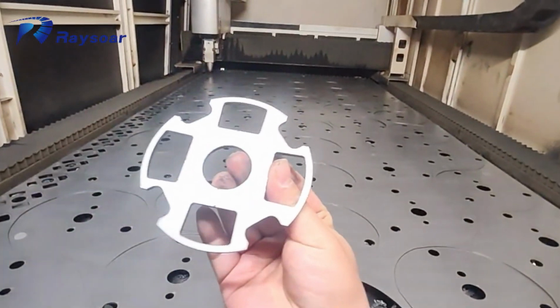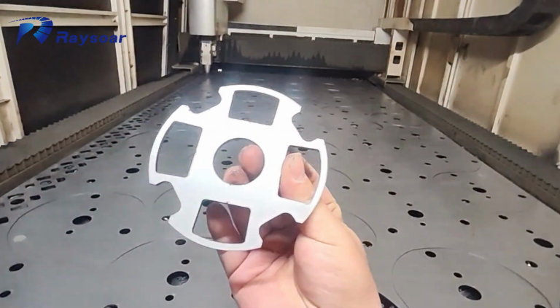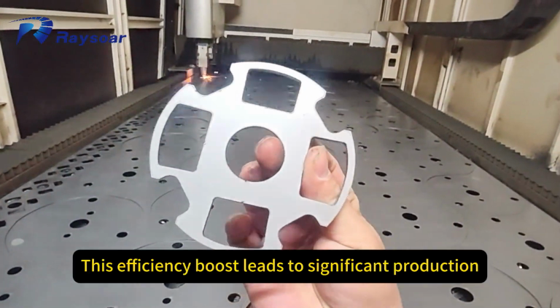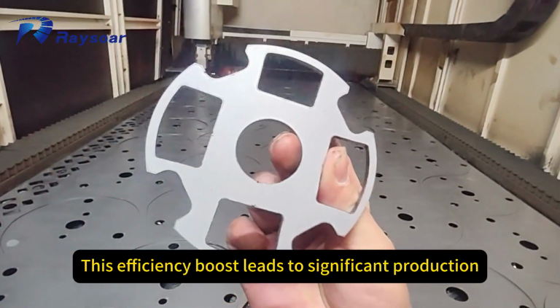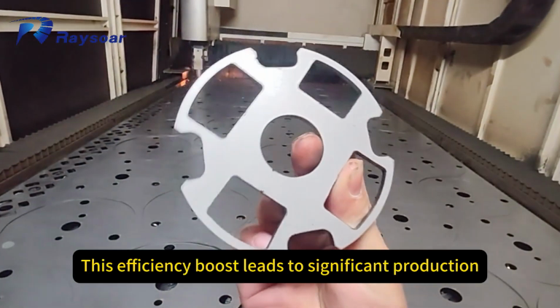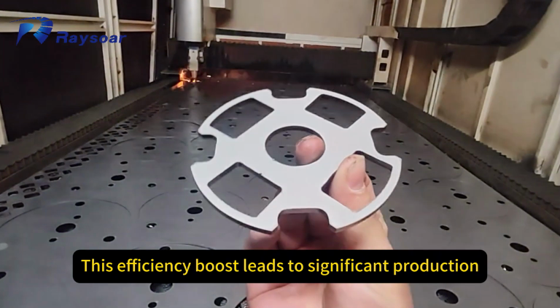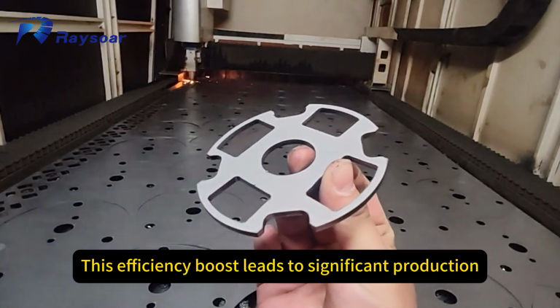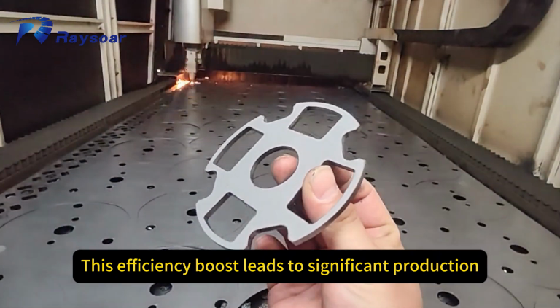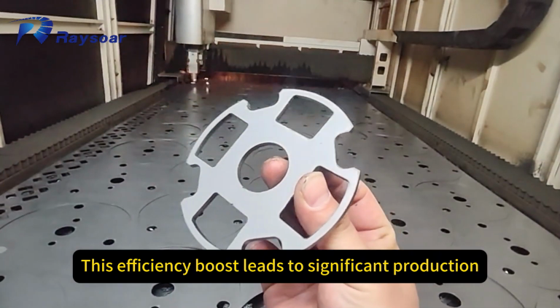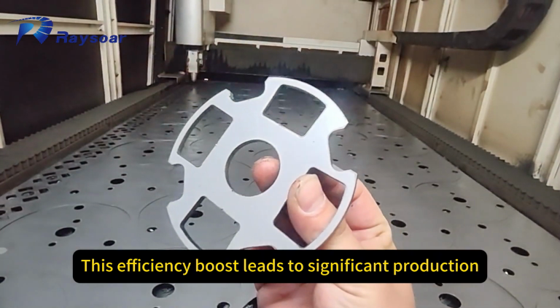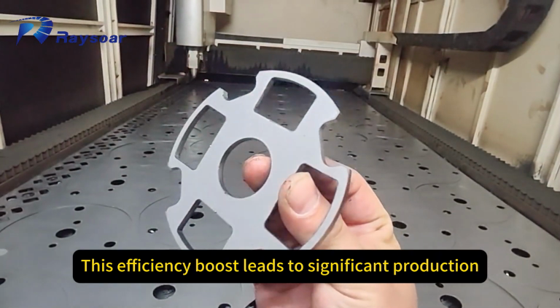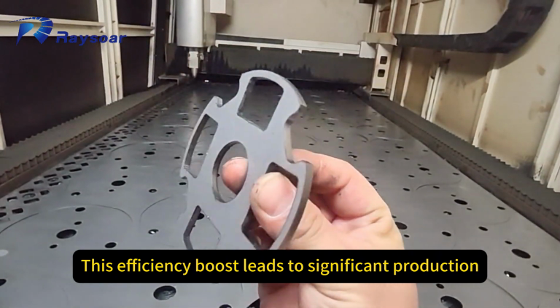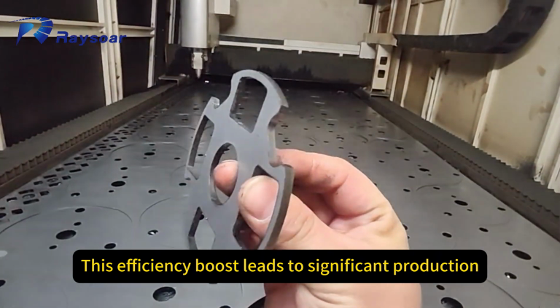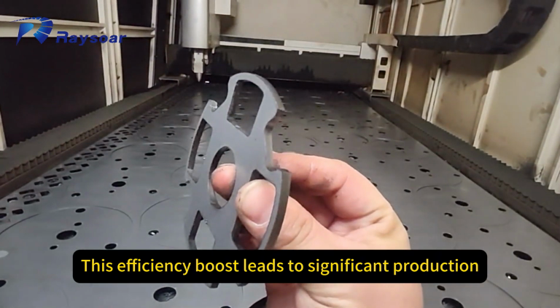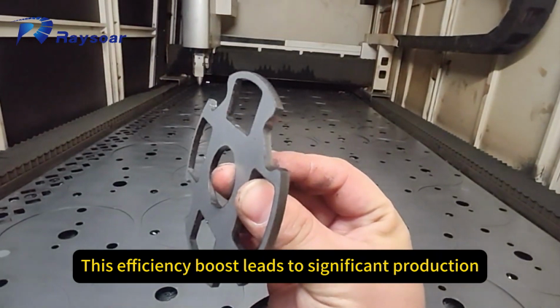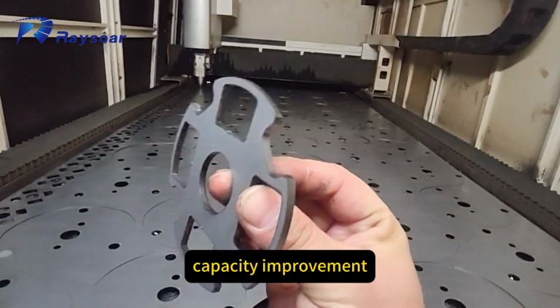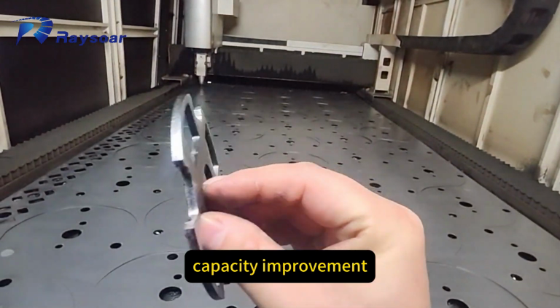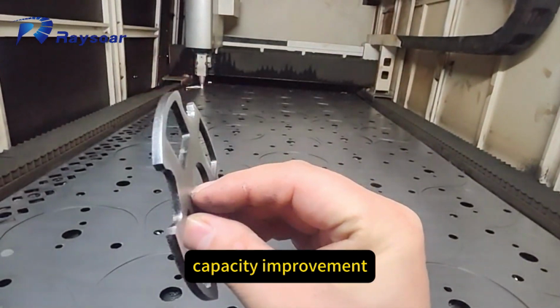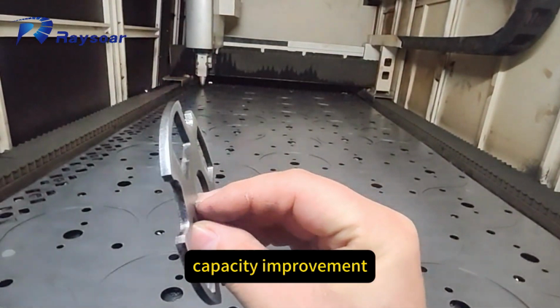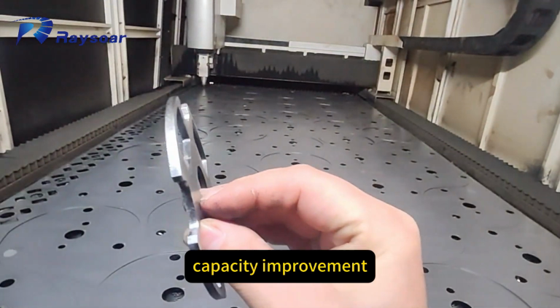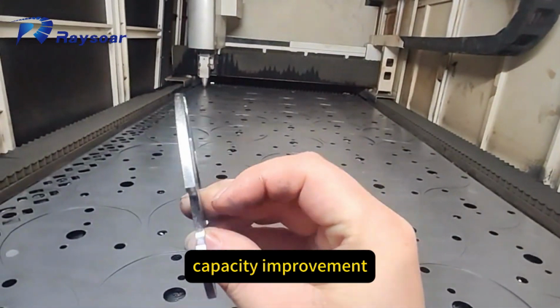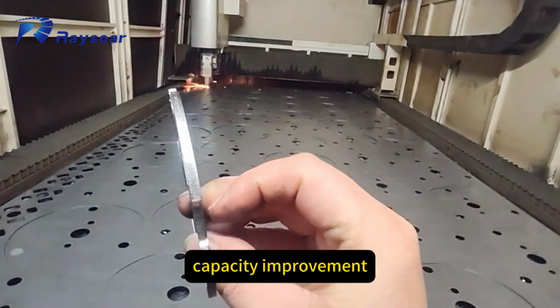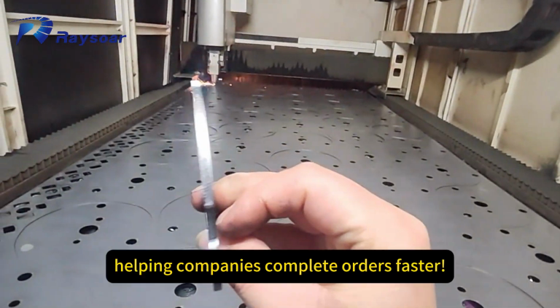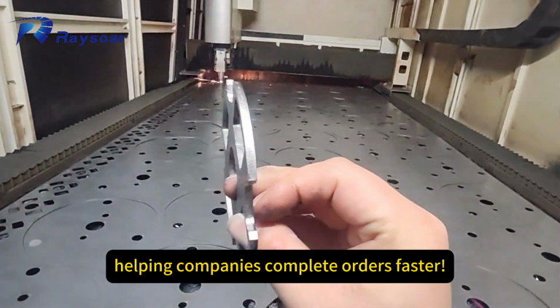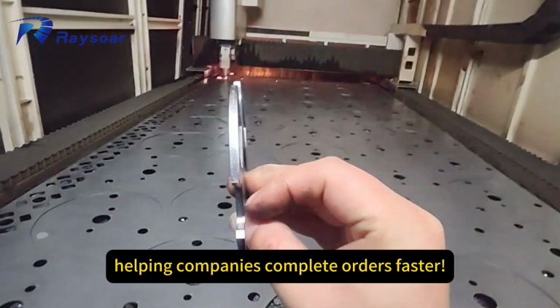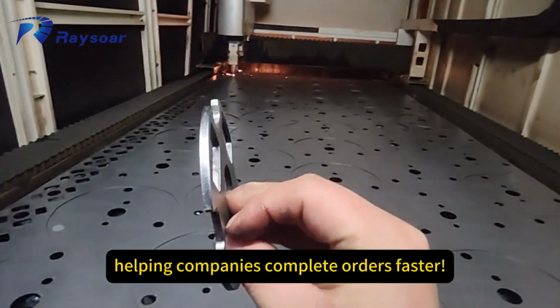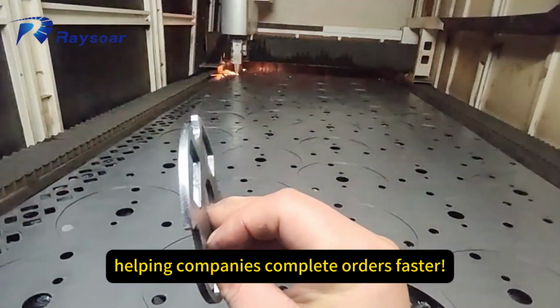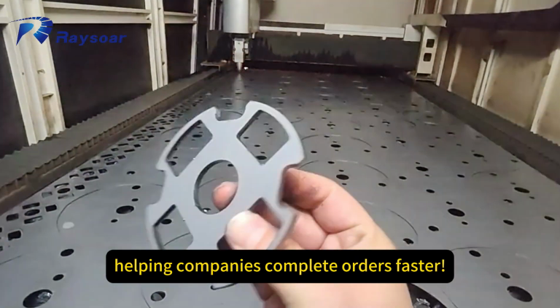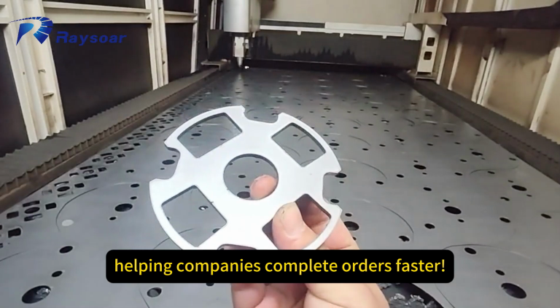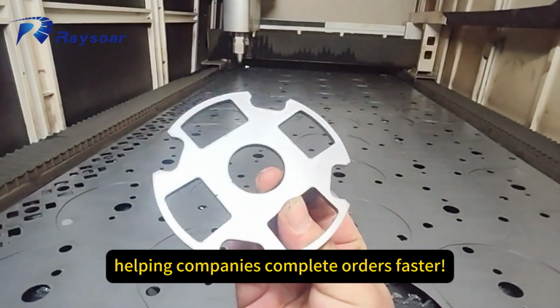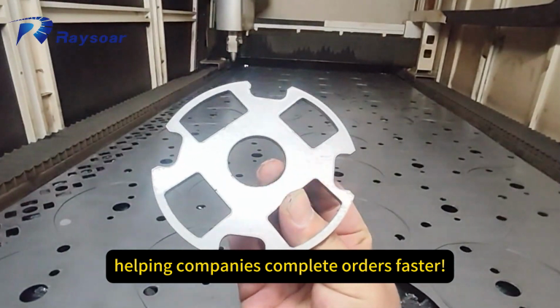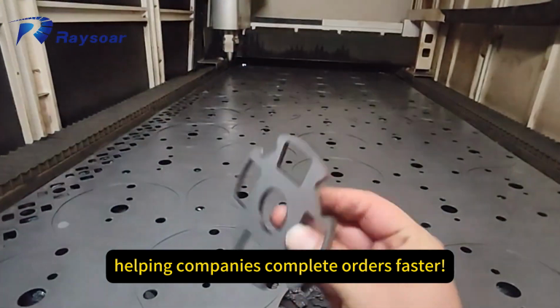This efficiency boost leads to significant production capacity improvement, helping companies complete orders faster.